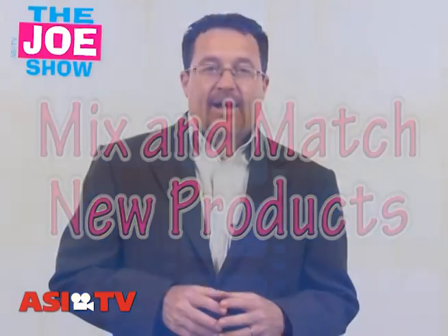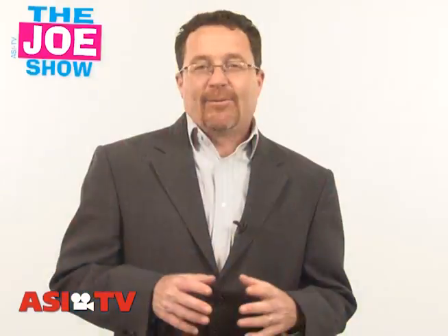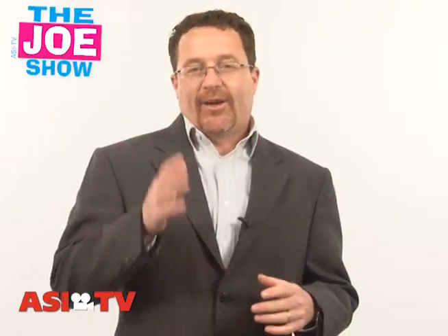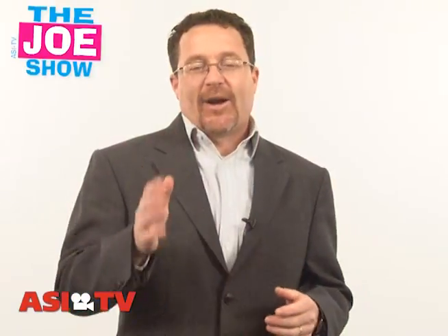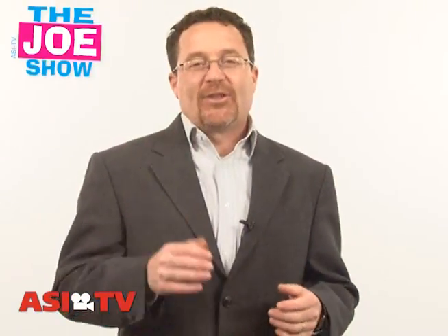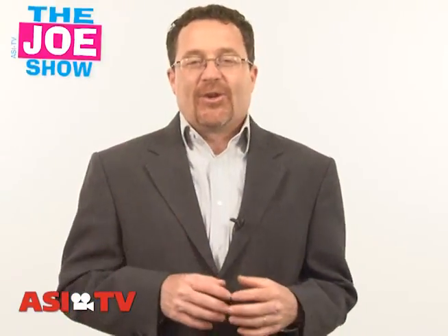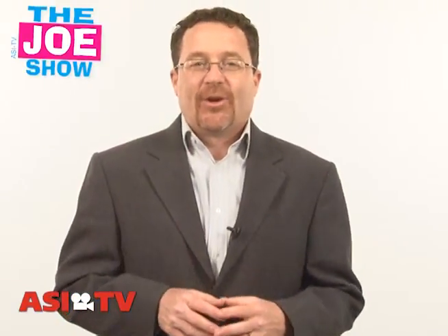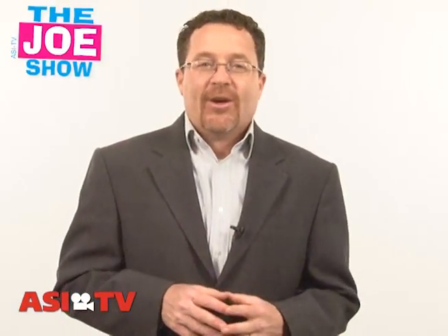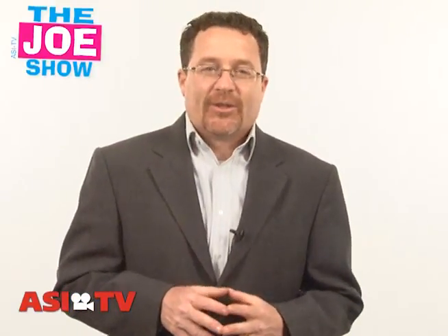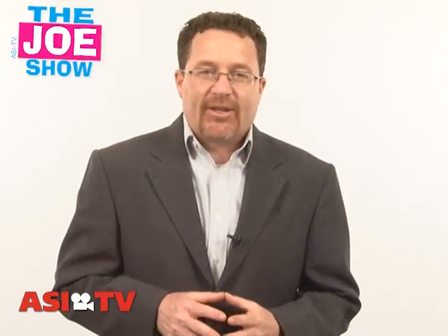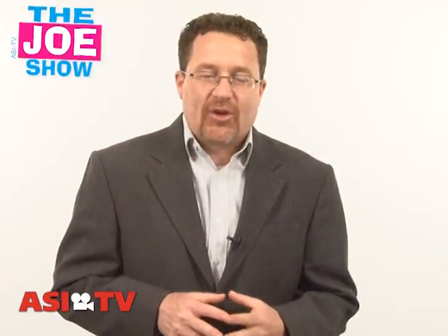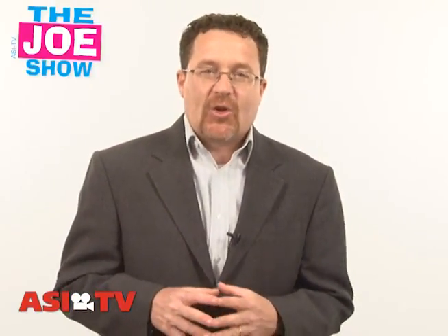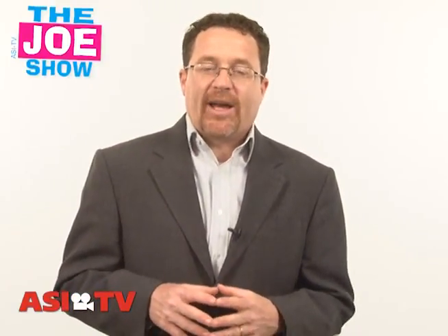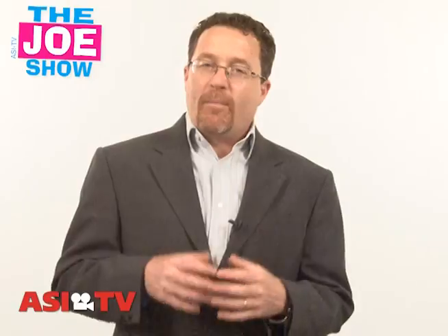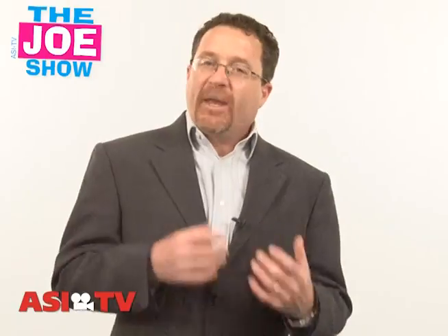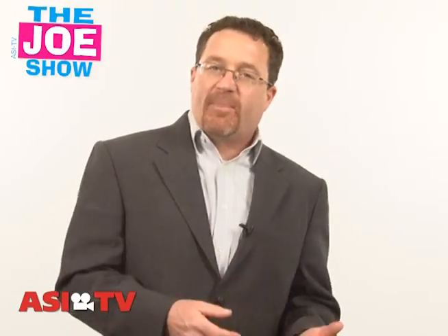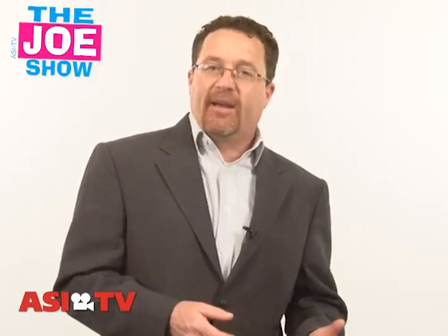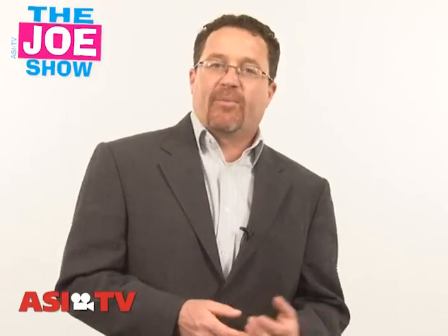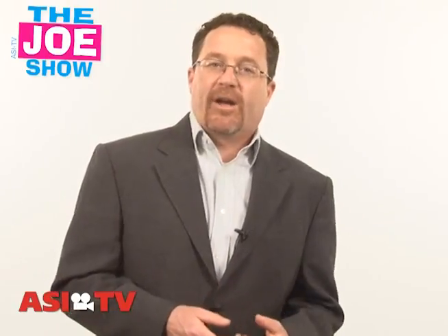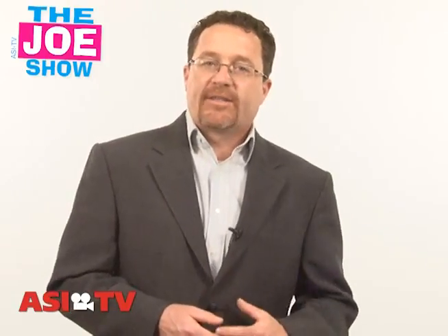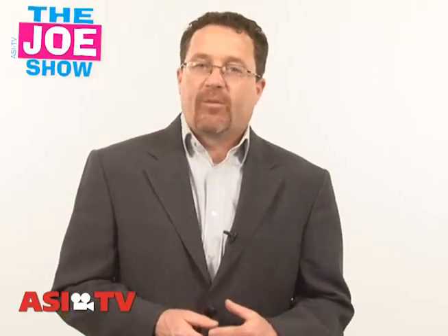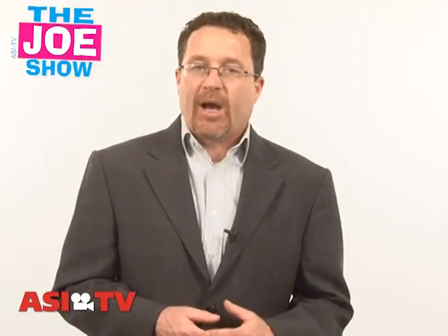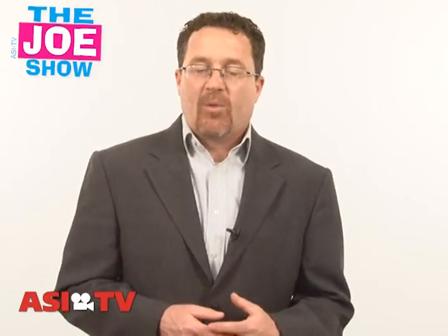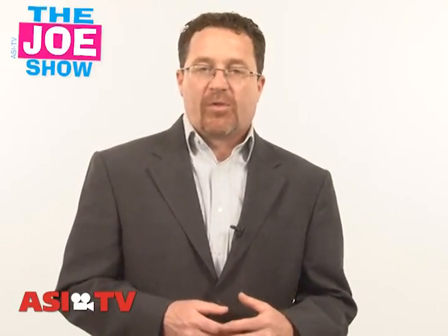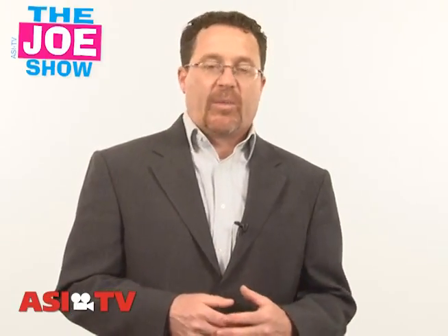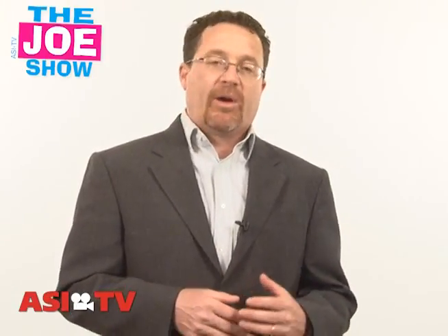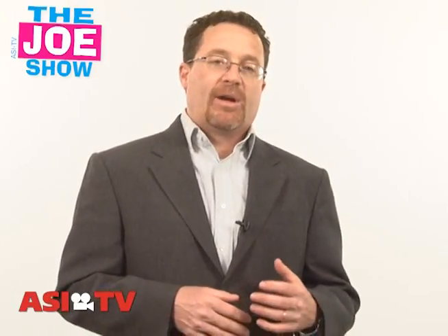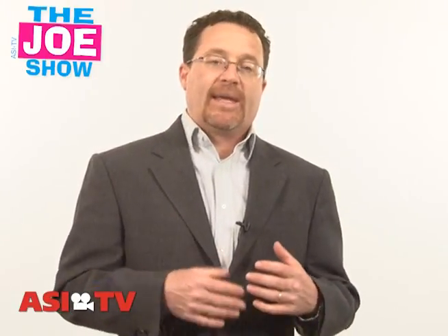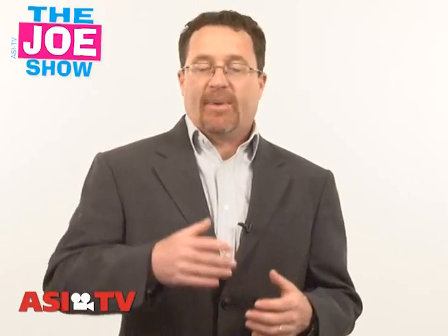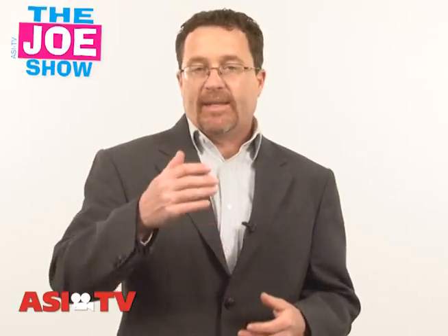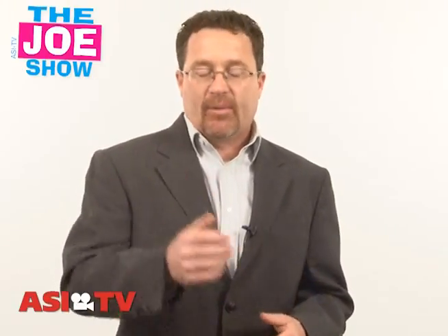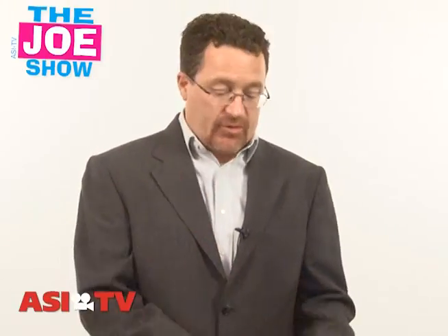Hi, I'm Joe Hale. You're watching The Joe Show. On today's Joe Show, I have a mixed bag of products that will probably work with some of your upcoming campaigns and promotions.